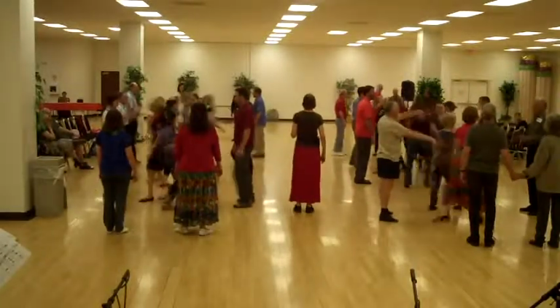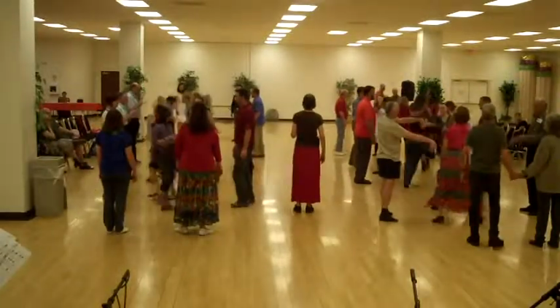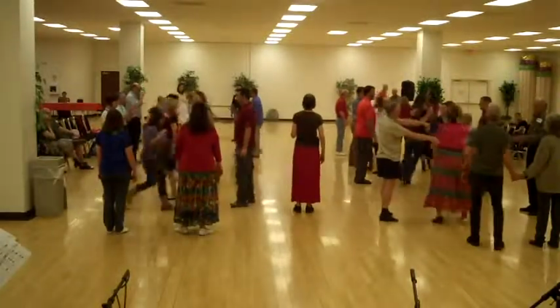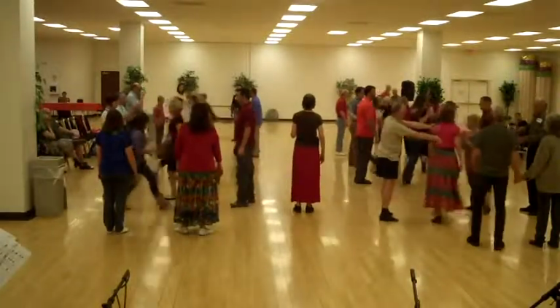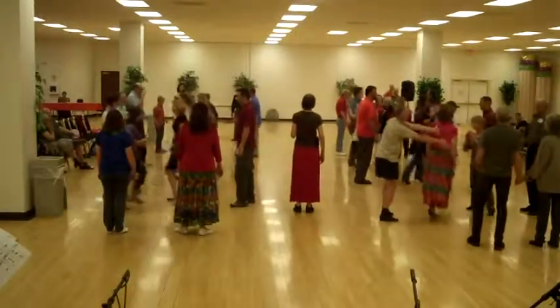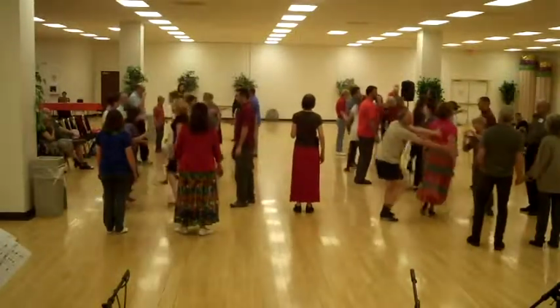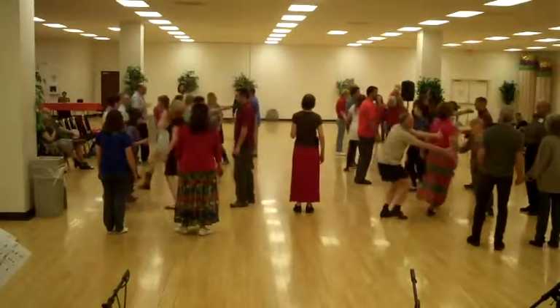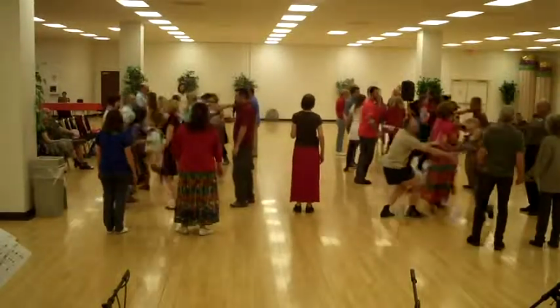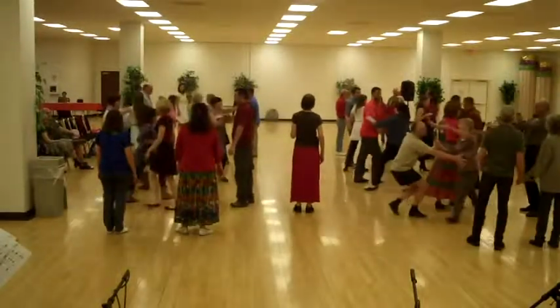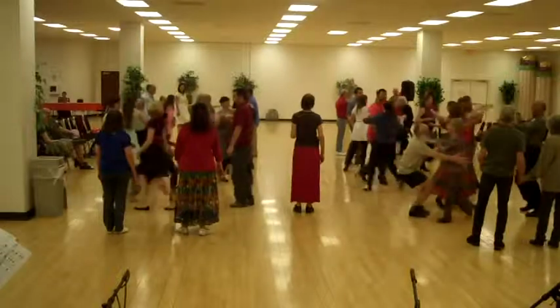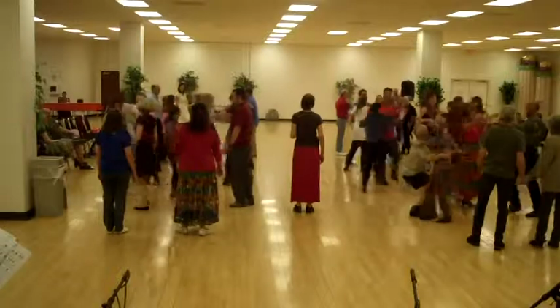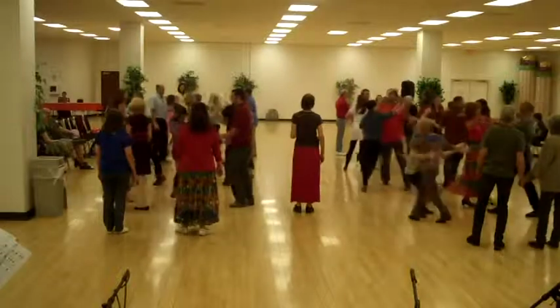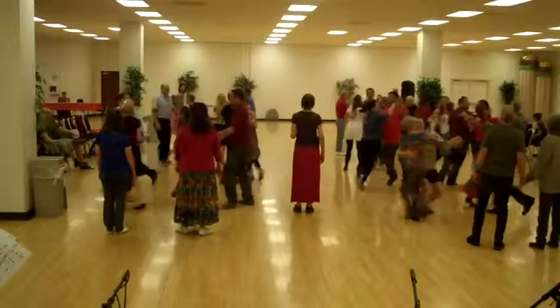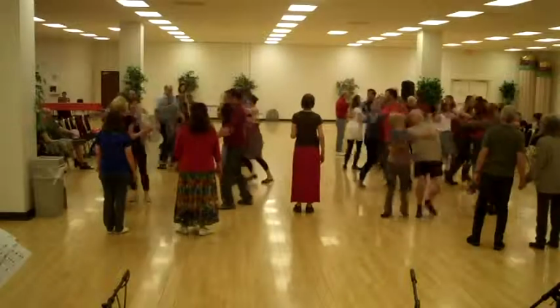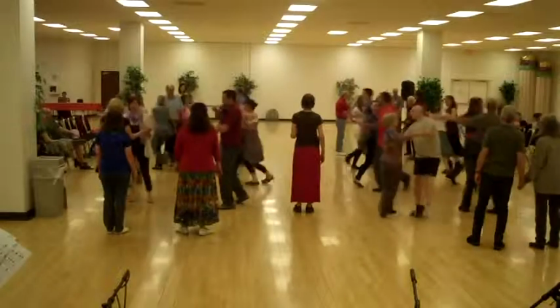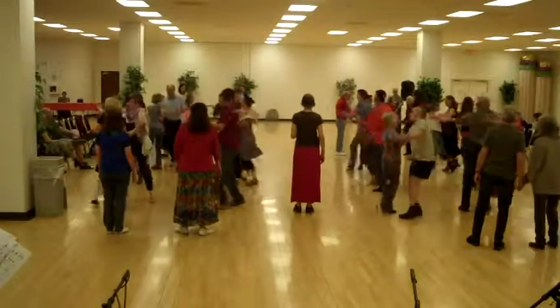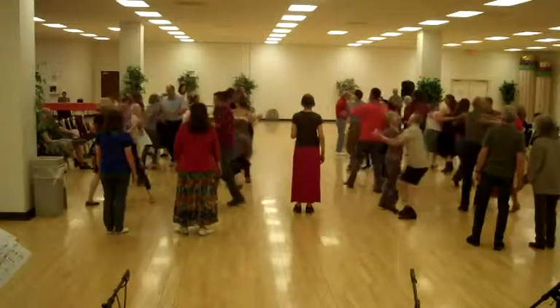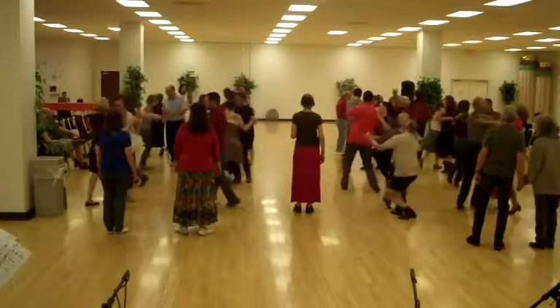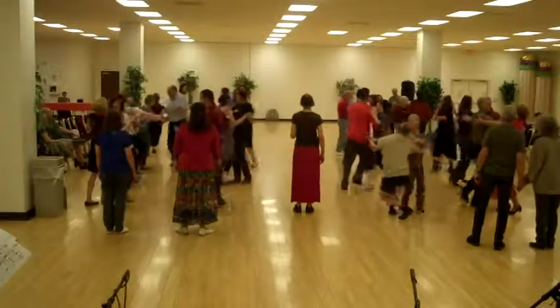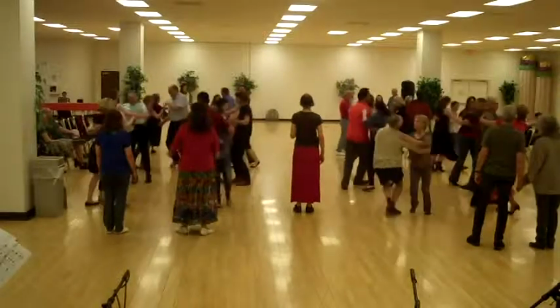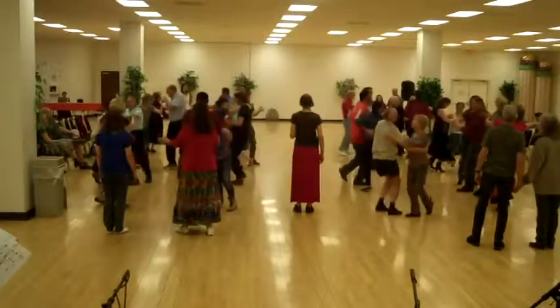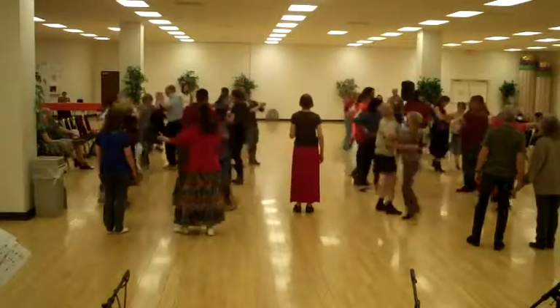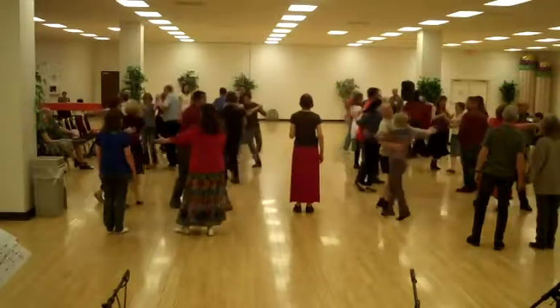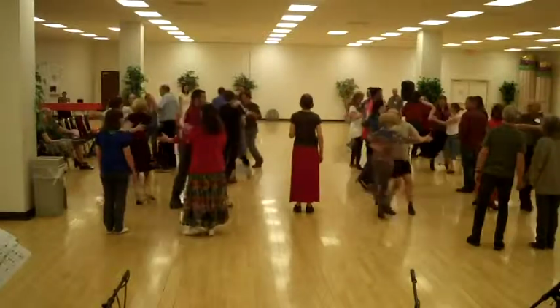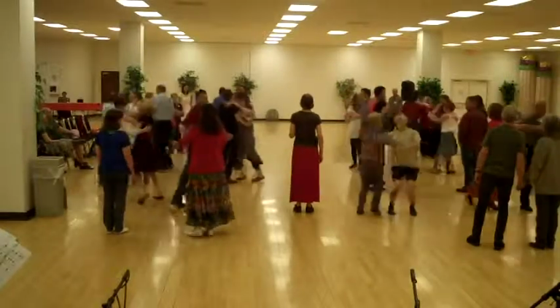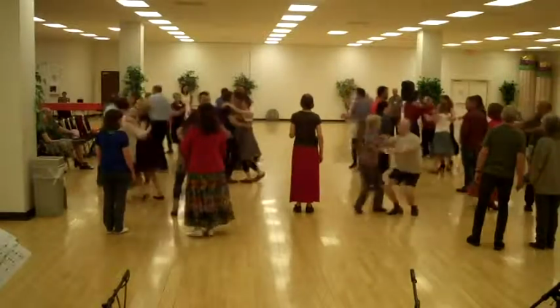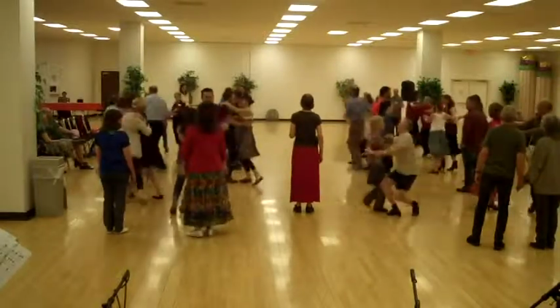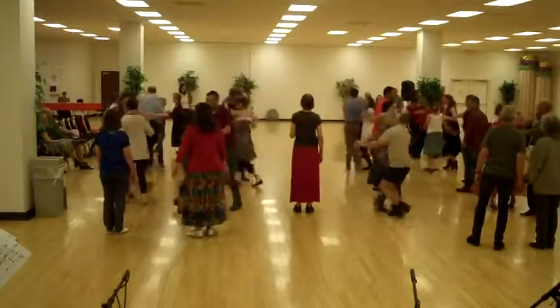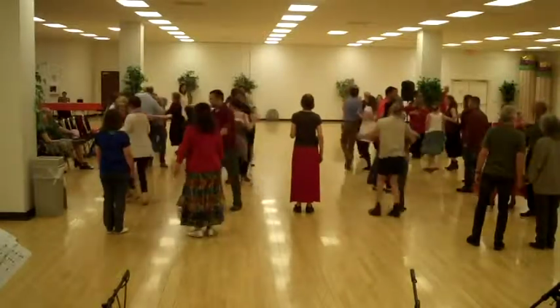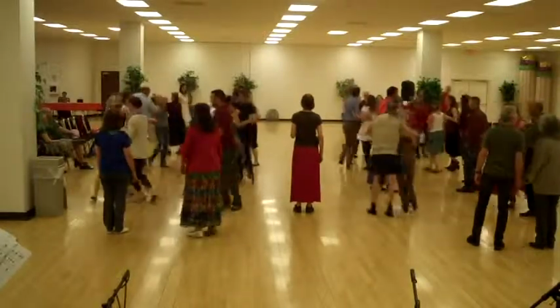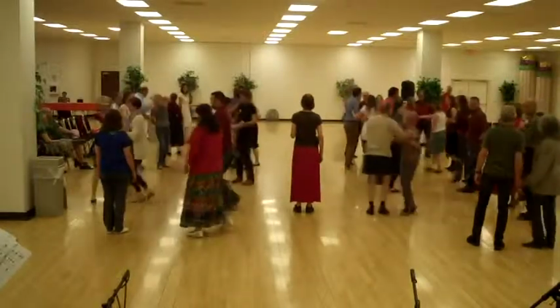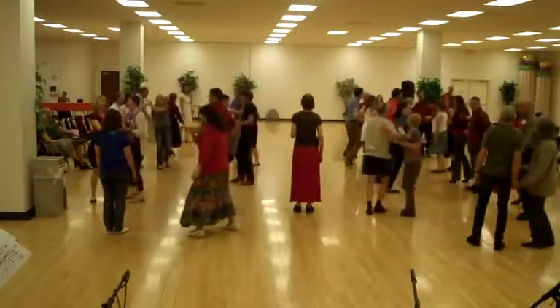Go to your neighbor, swing your neighbor. Long lines, go forward and back.